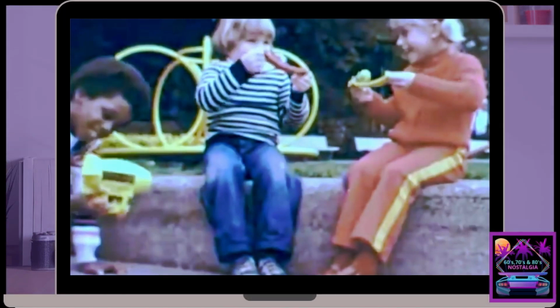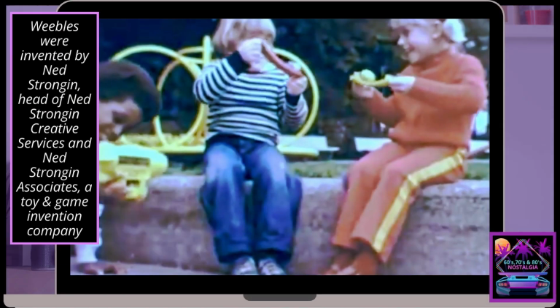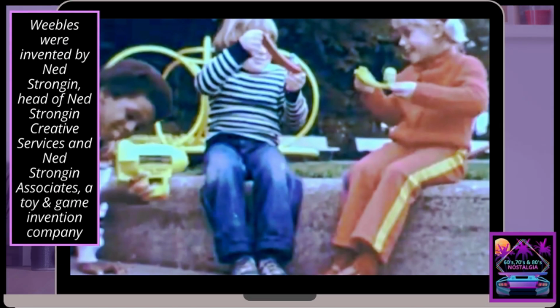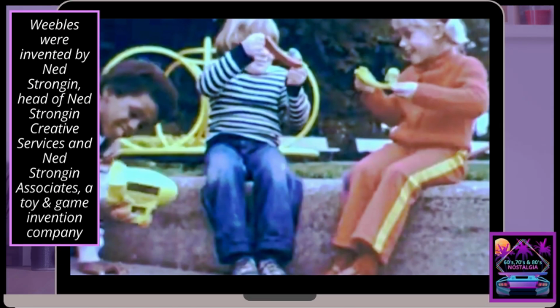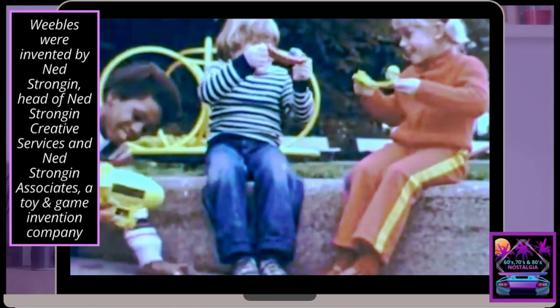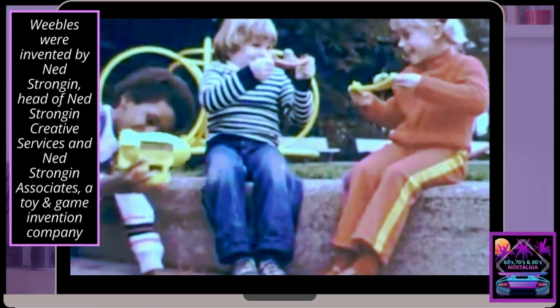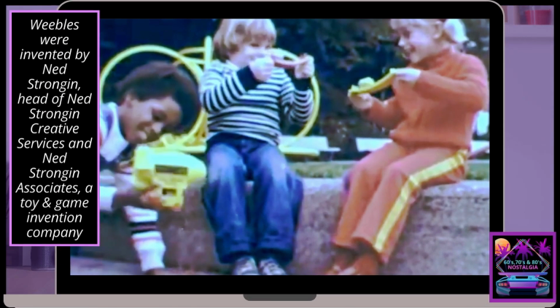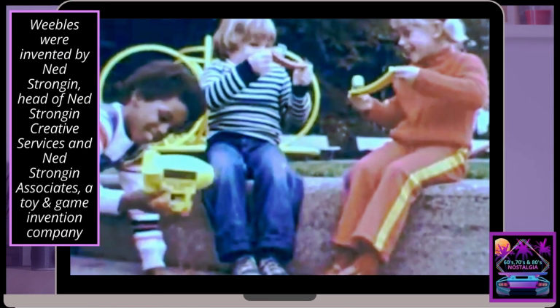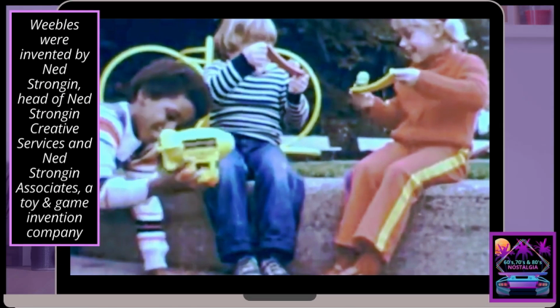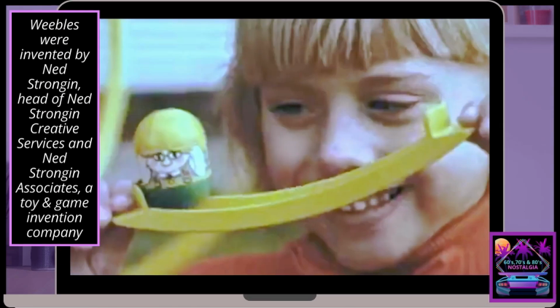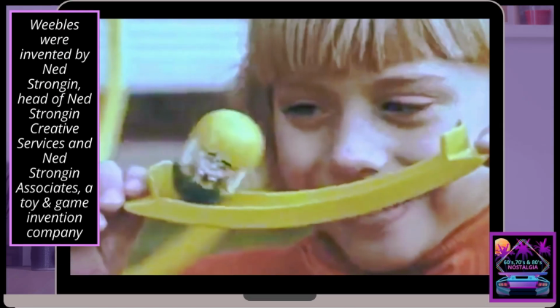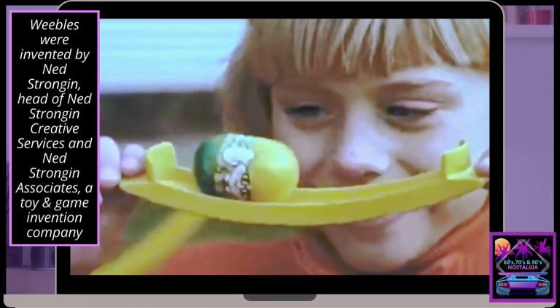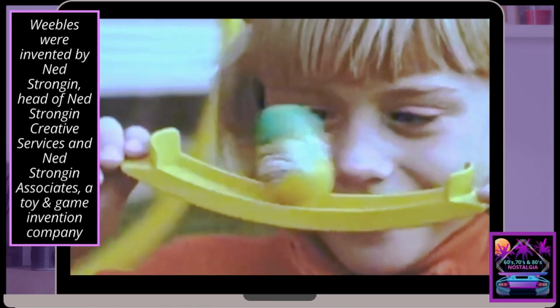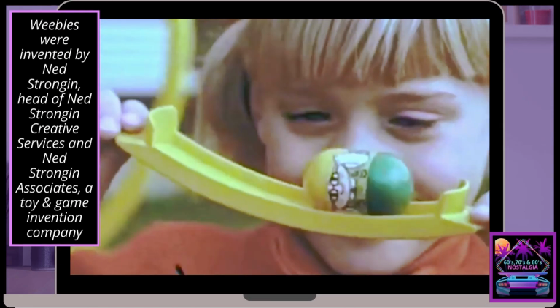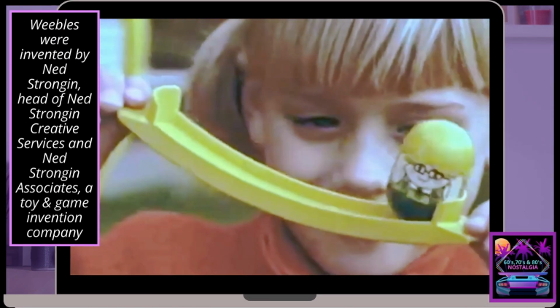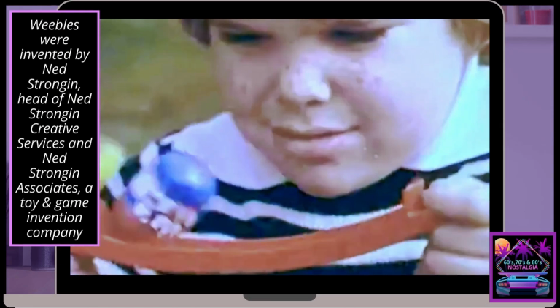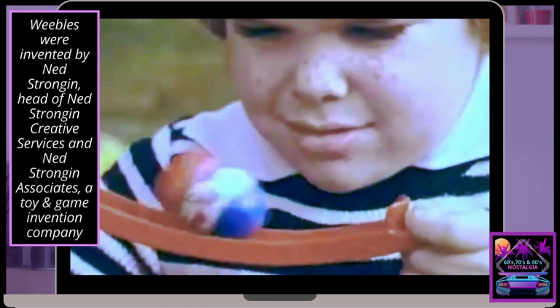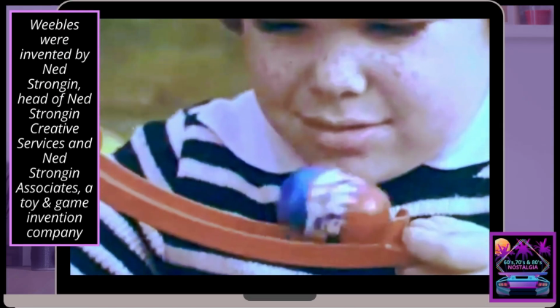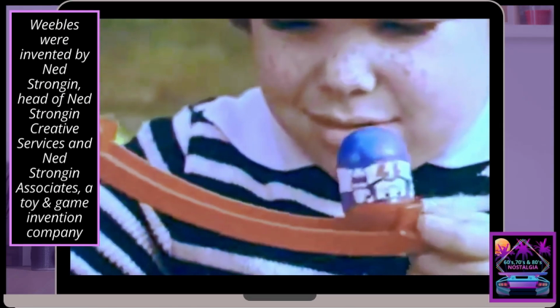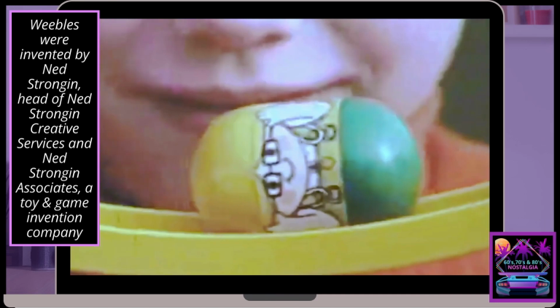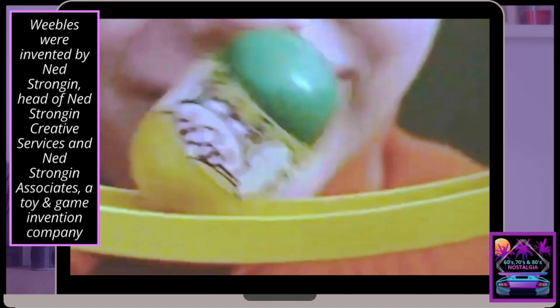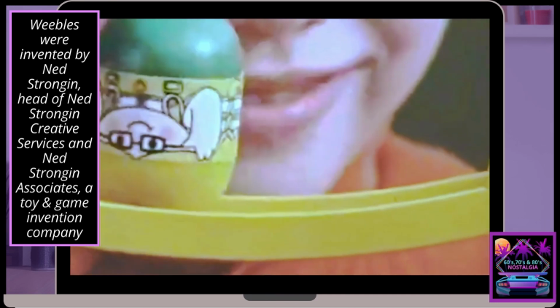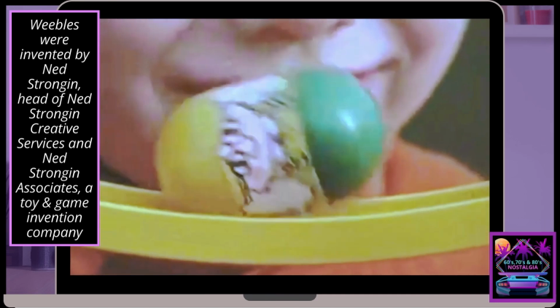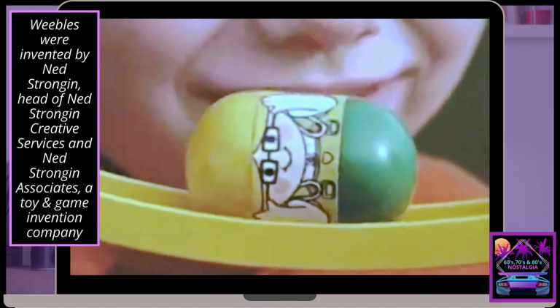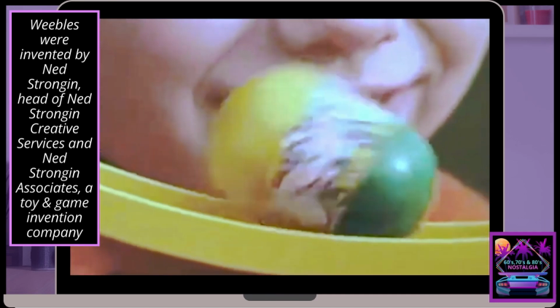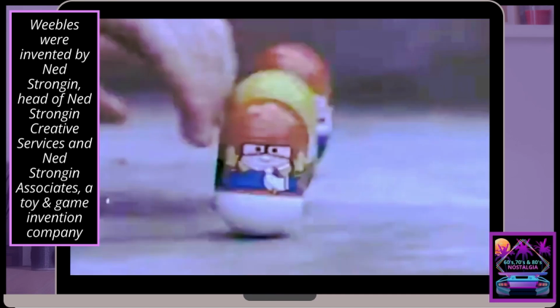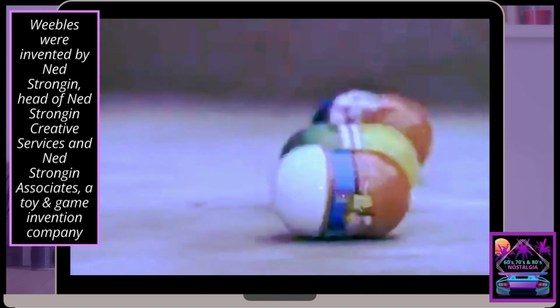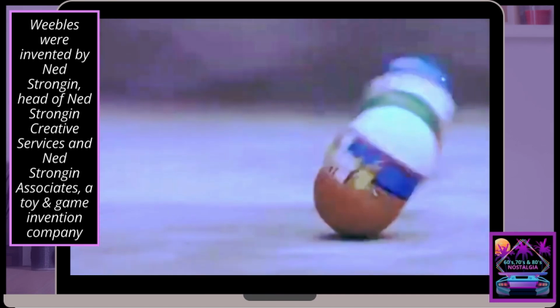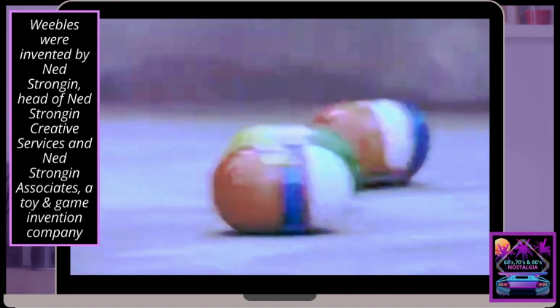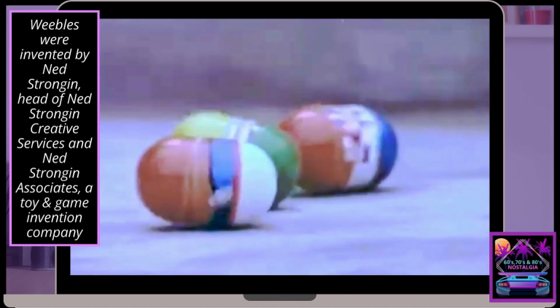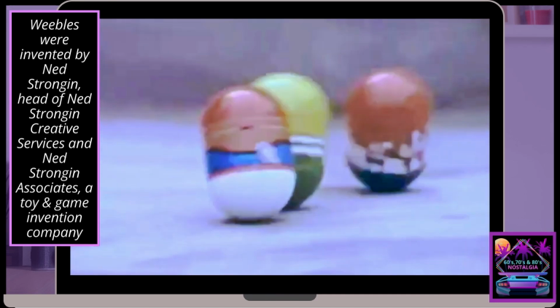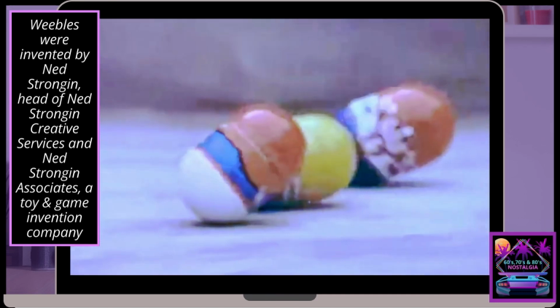It's Good Weeble Blimp and Tumblin' Weebles! Tumblin' Weebles, tumble and wobble, tumble and wobble all around.